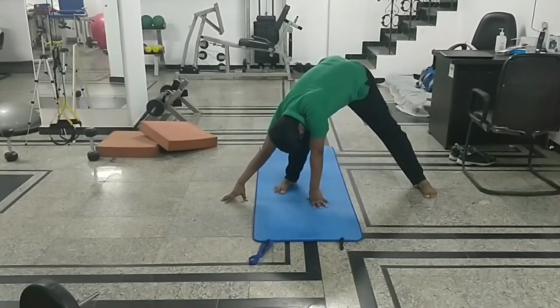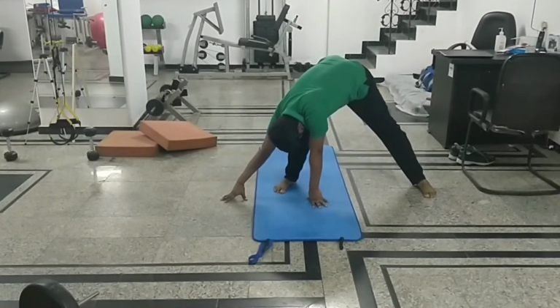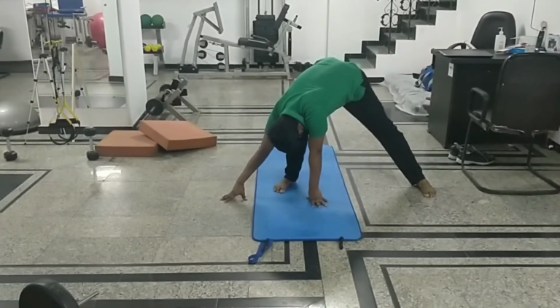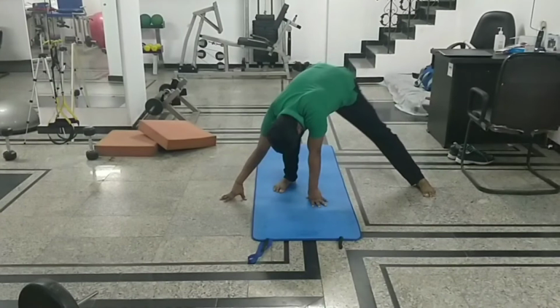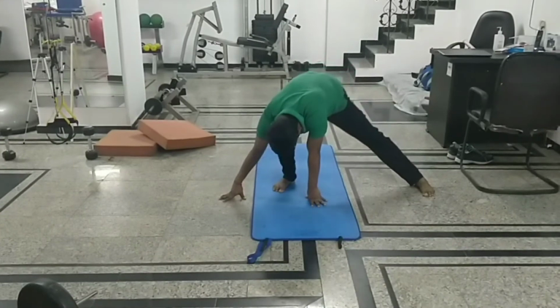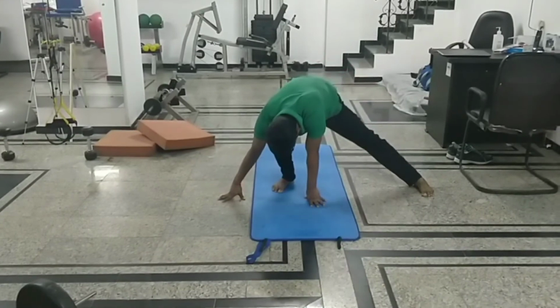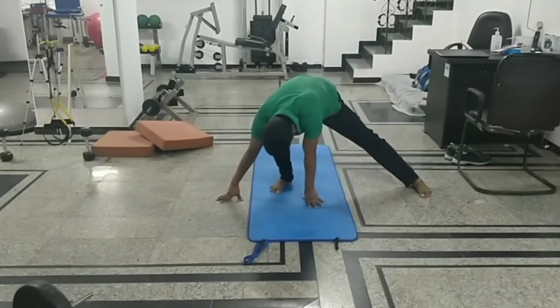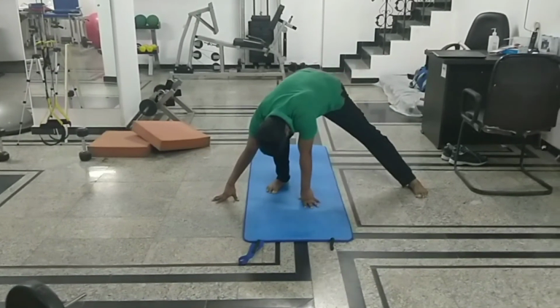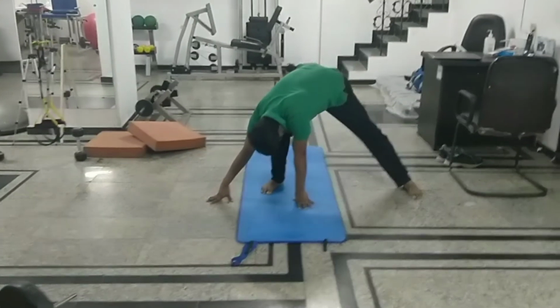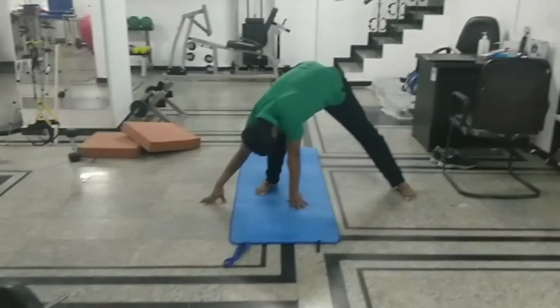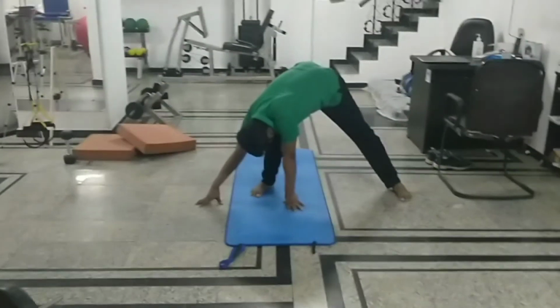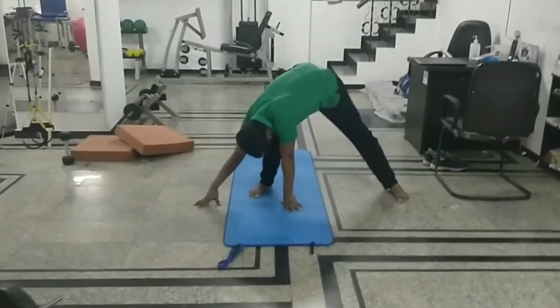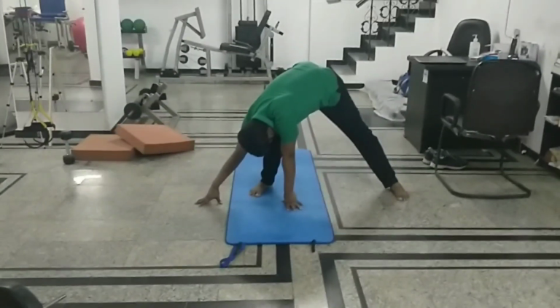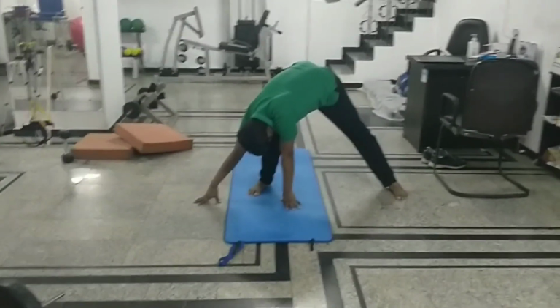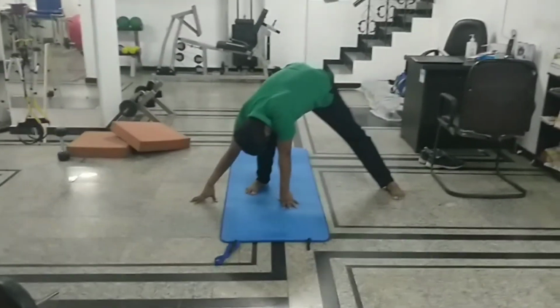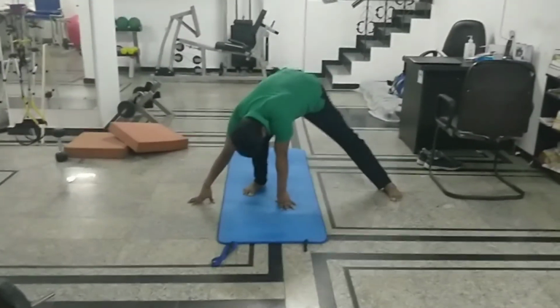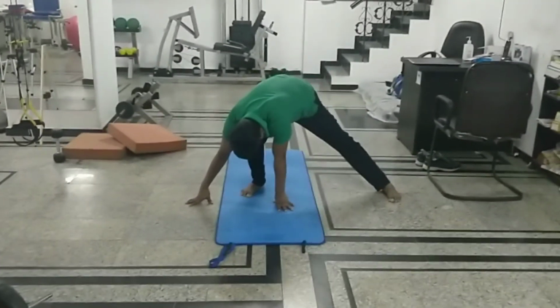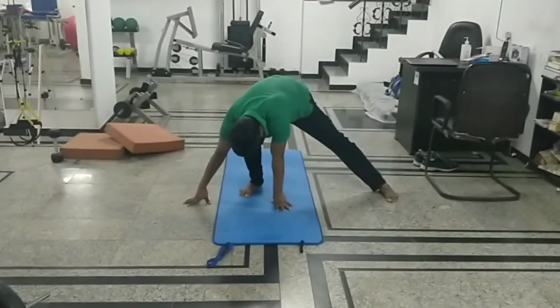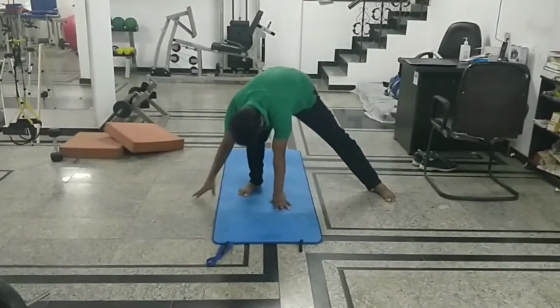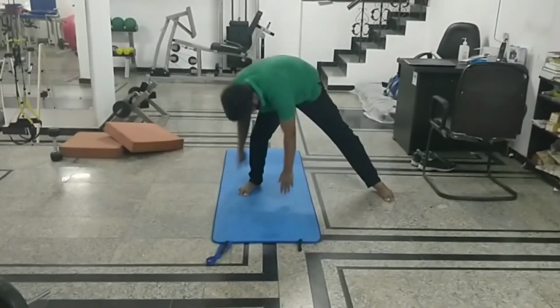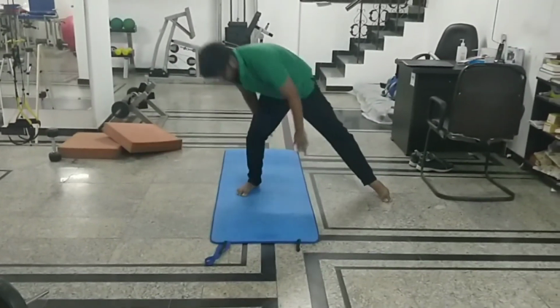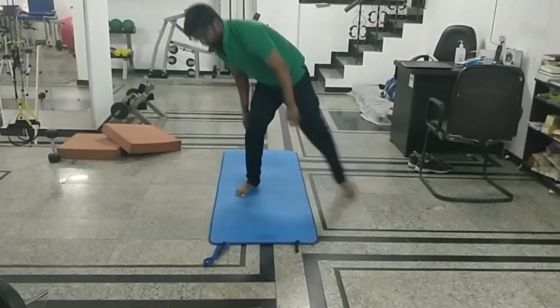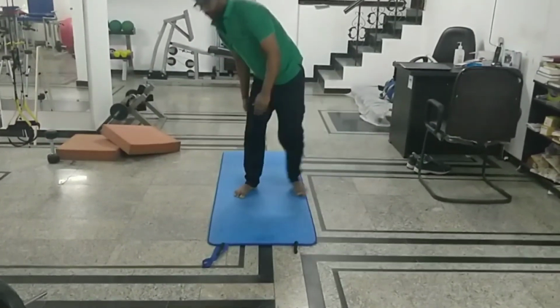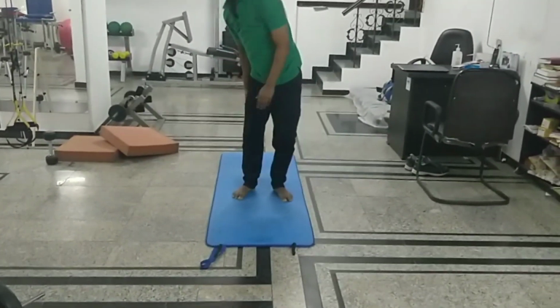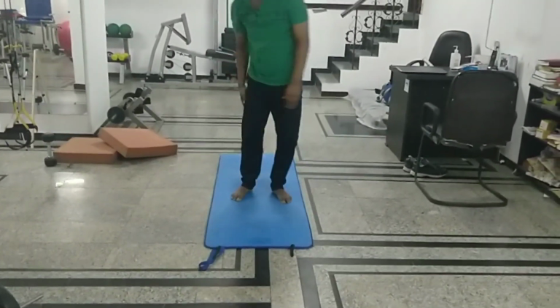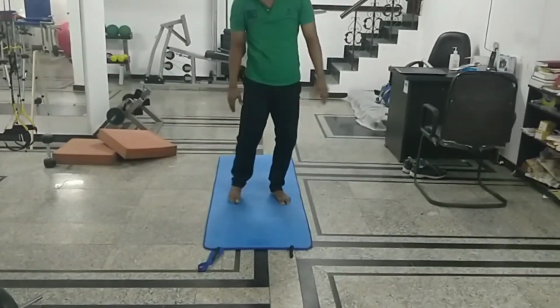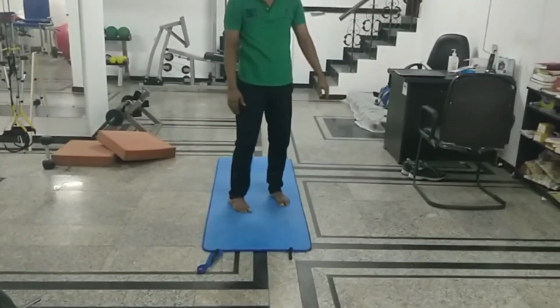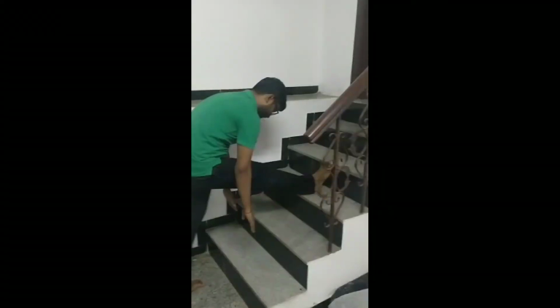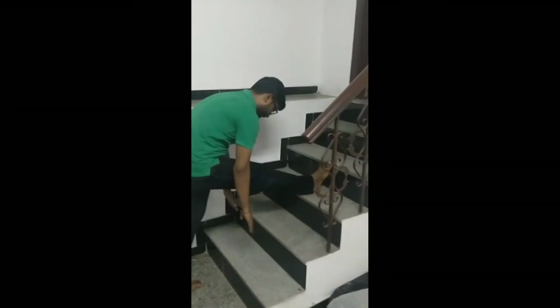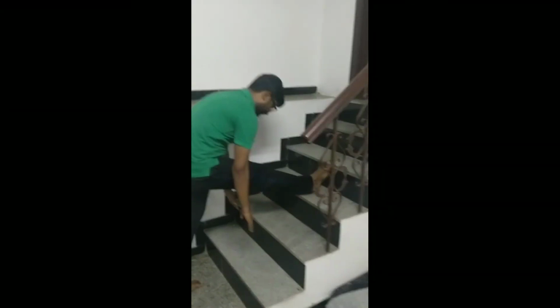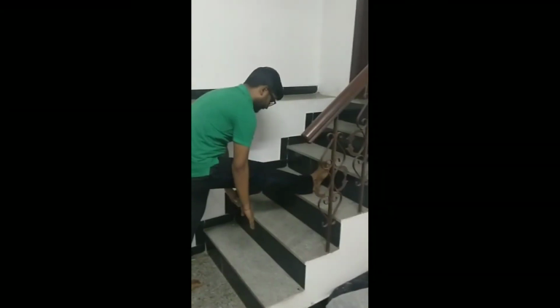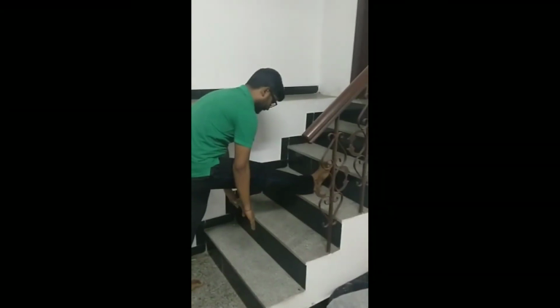It's a kind of twisting stretch but a very good stretch. One must try and do it — then only you will be able to feel it.